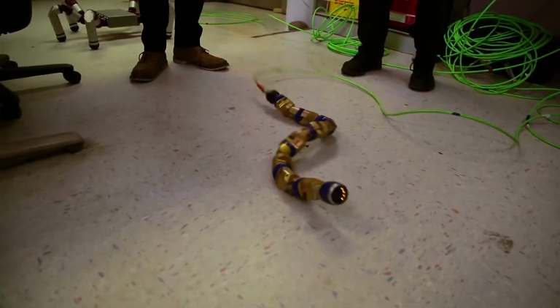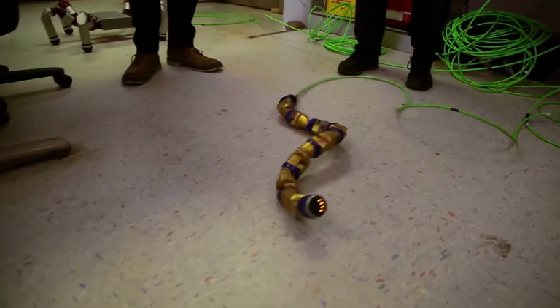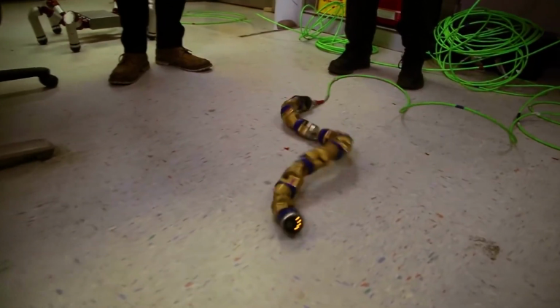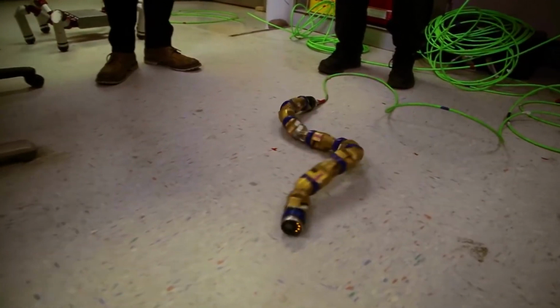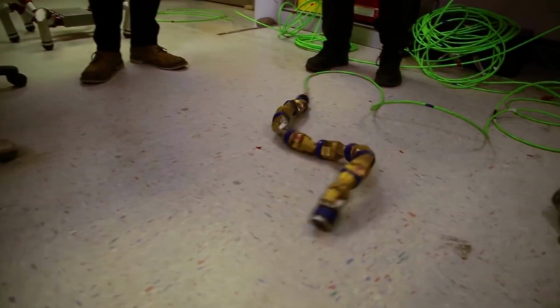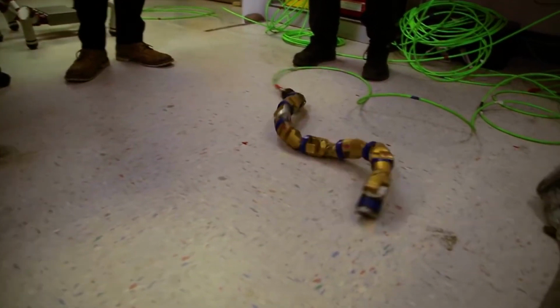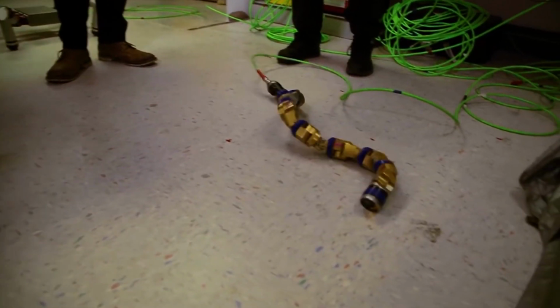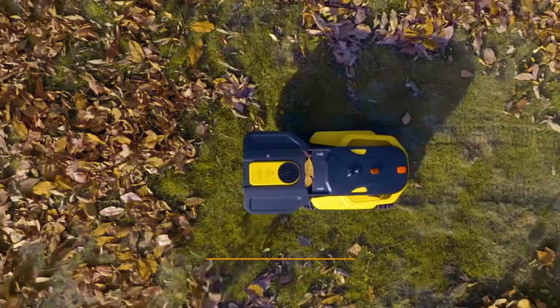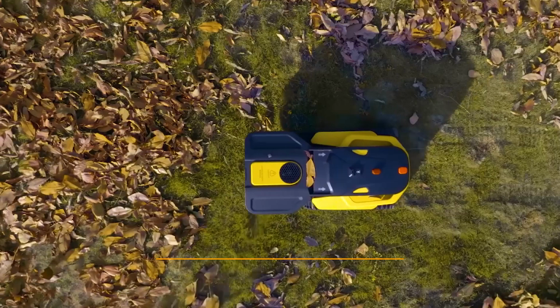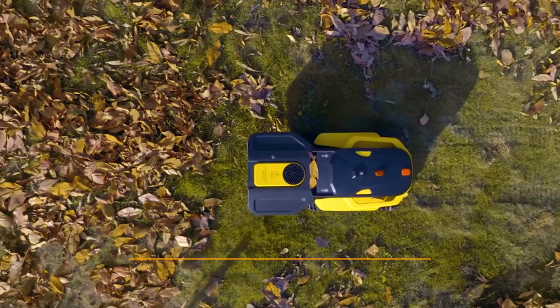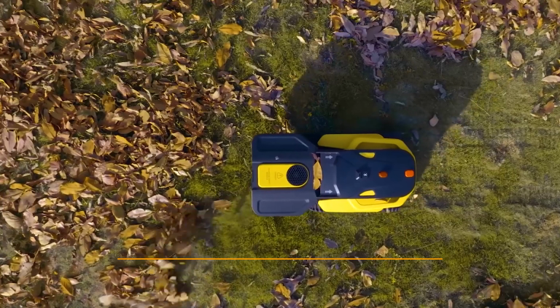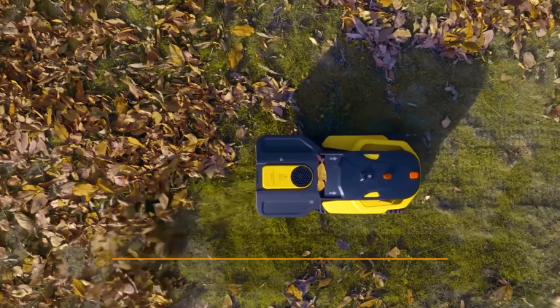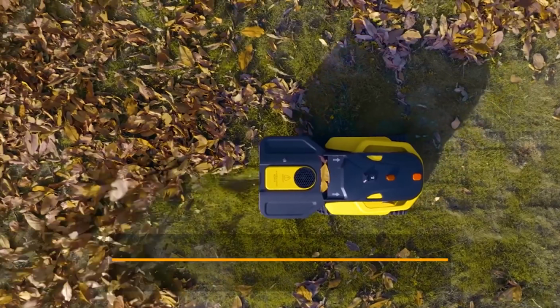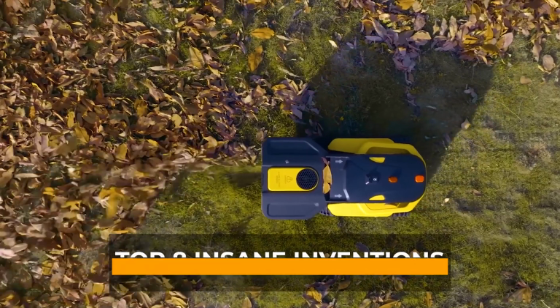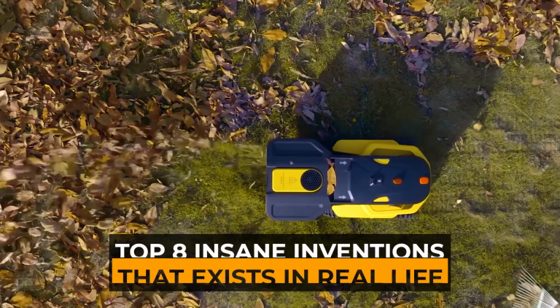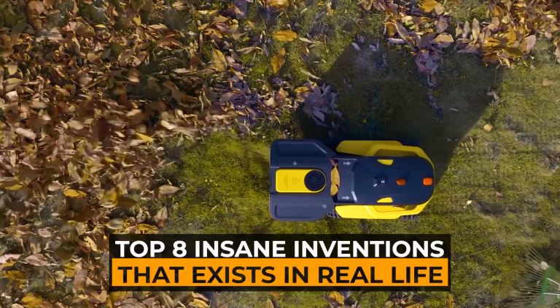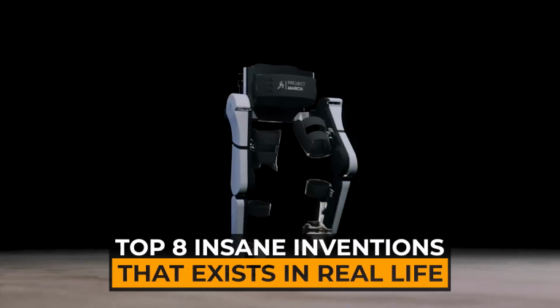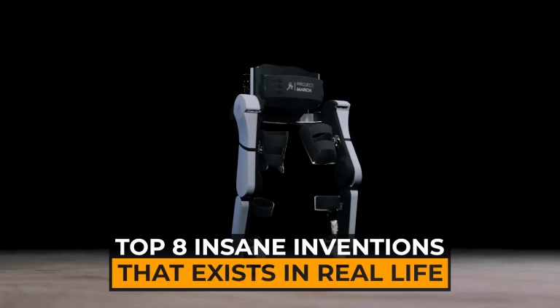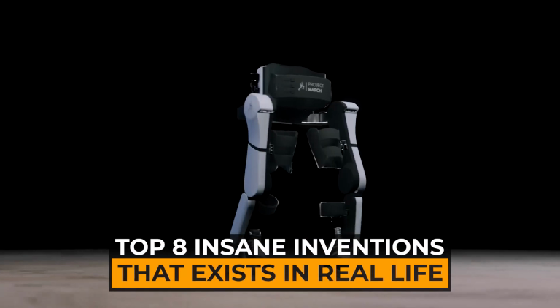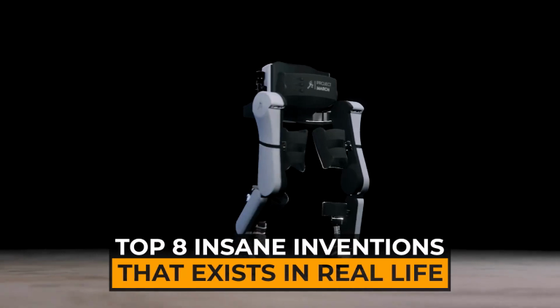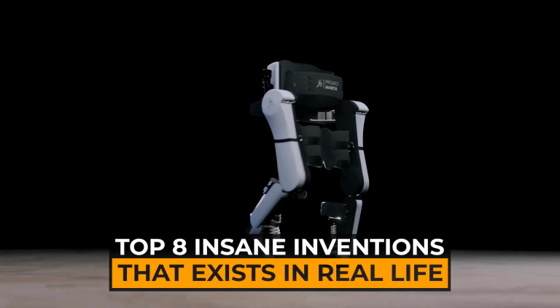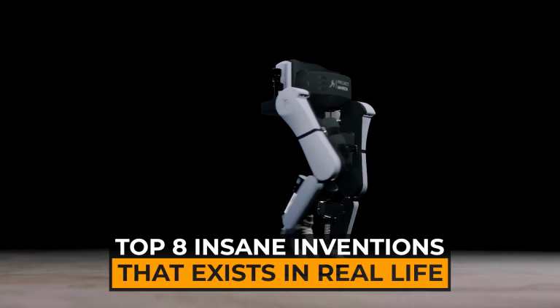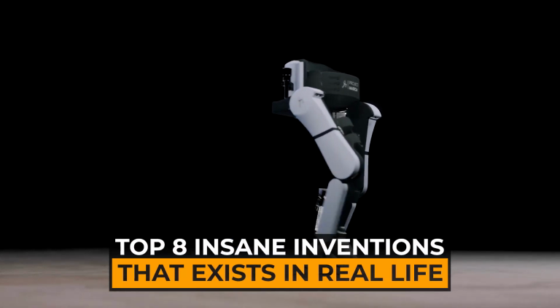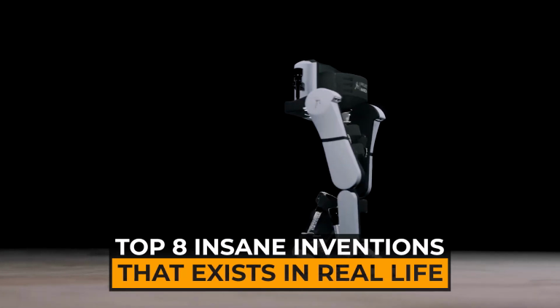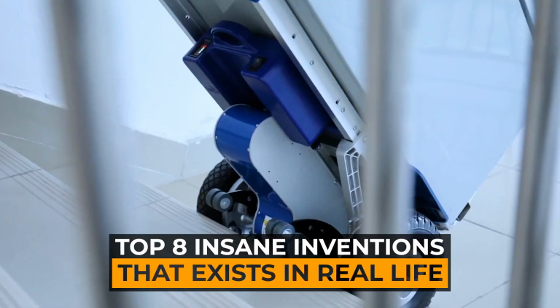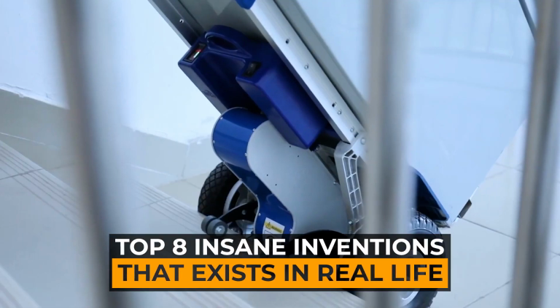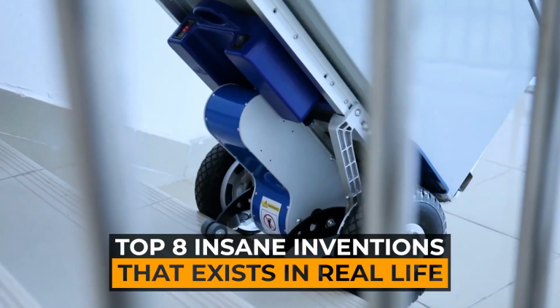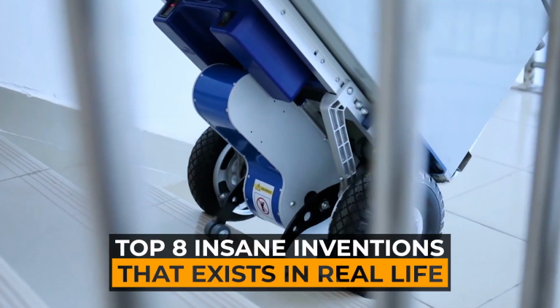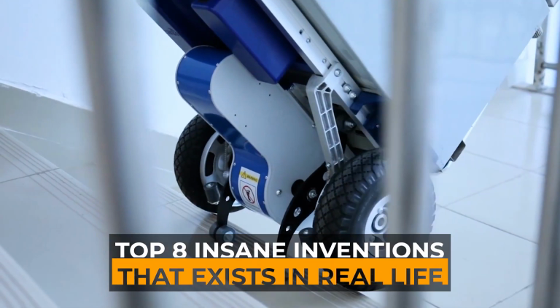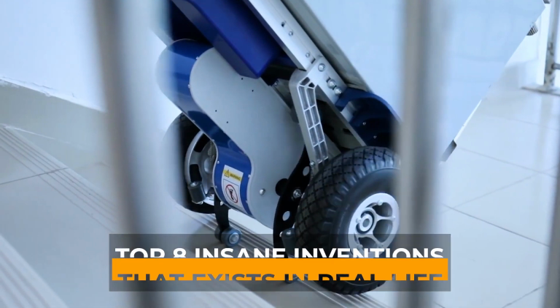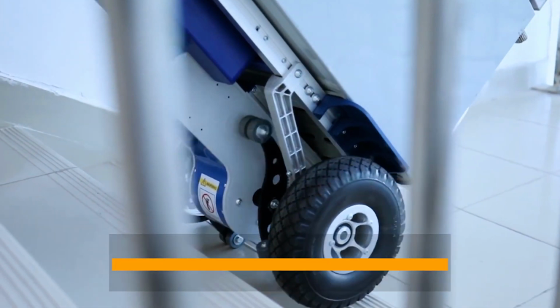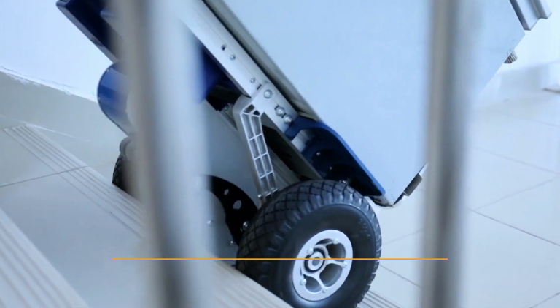In today's video, we will be talking about the top 8 insane inventions that exist in real life.